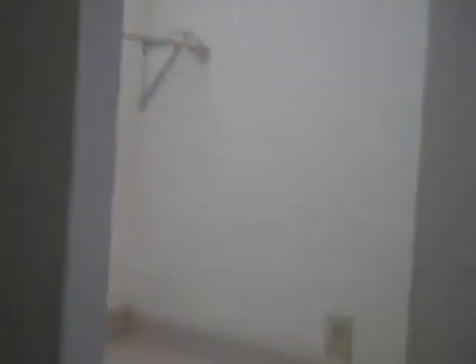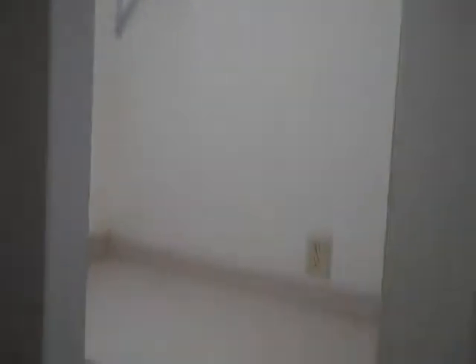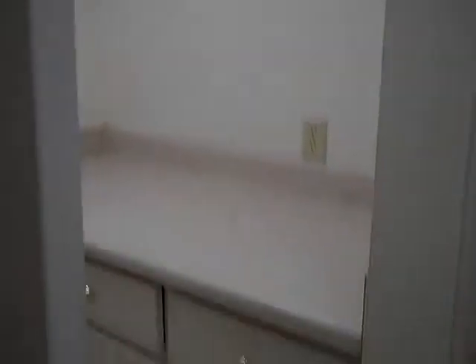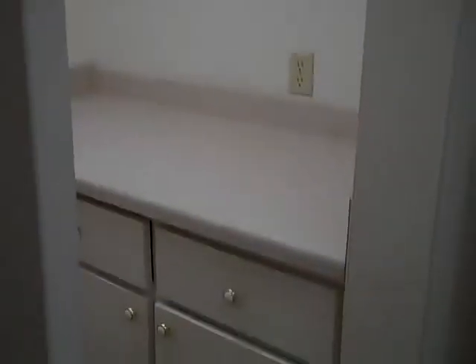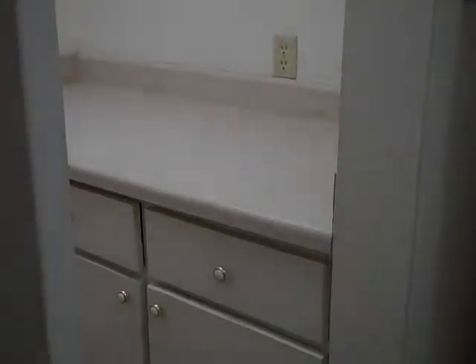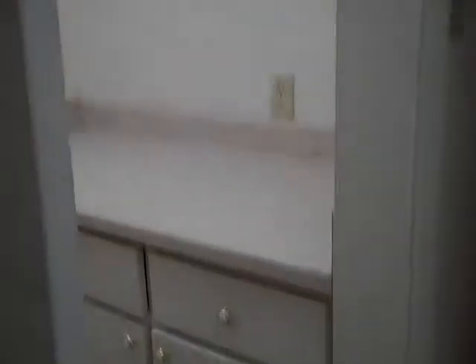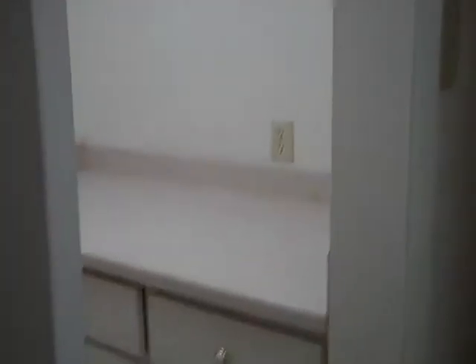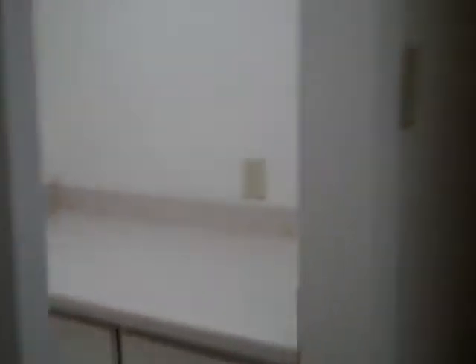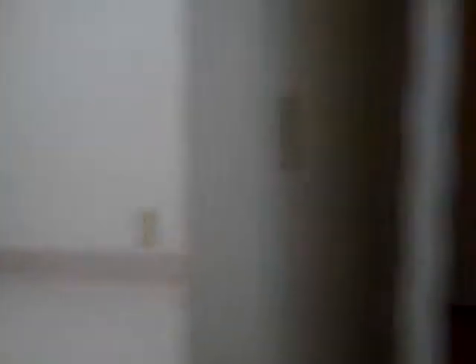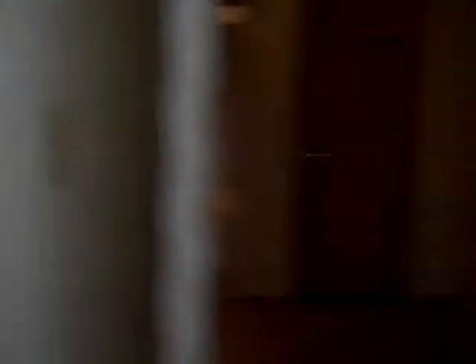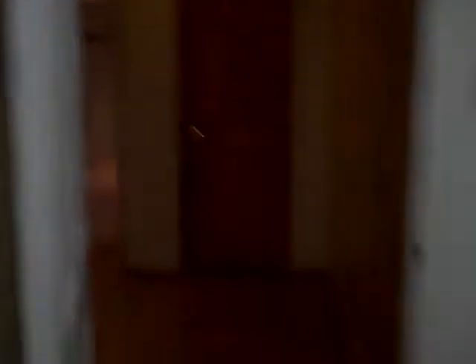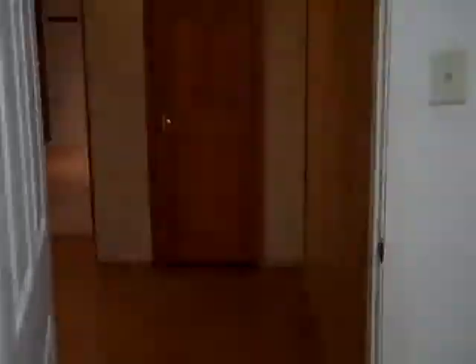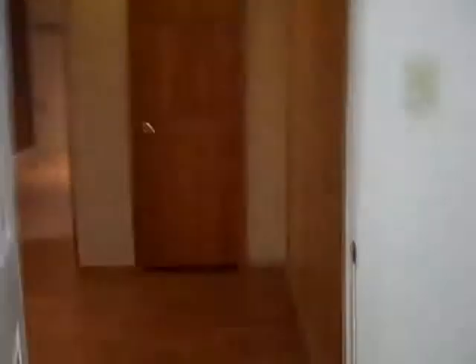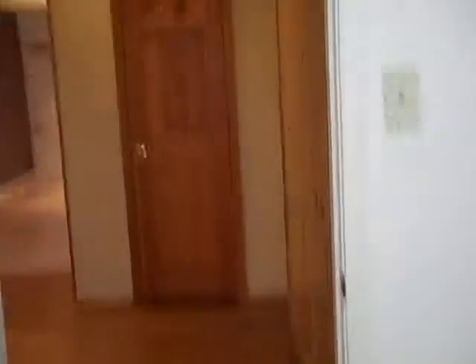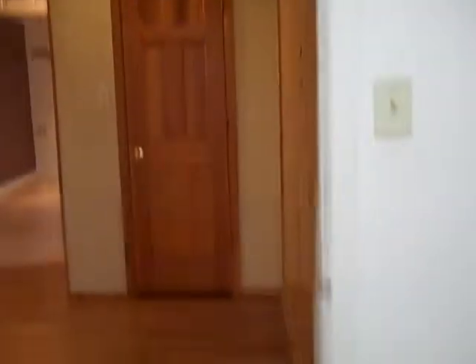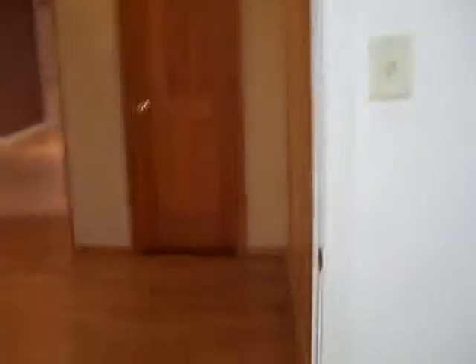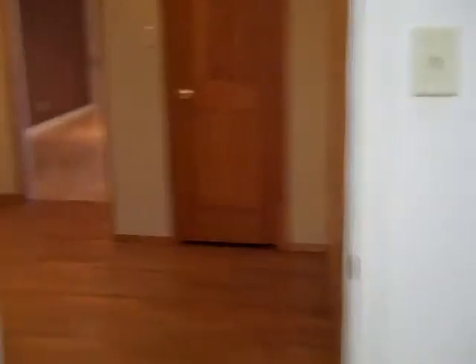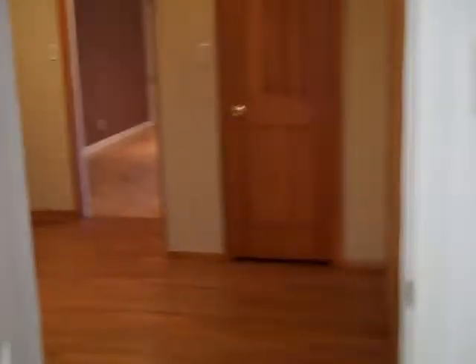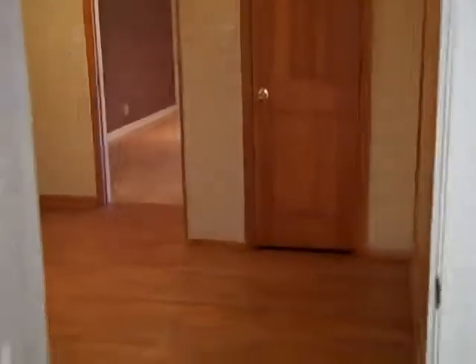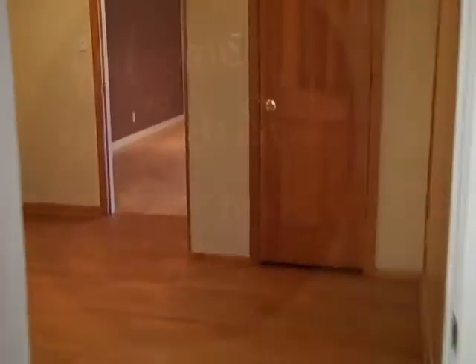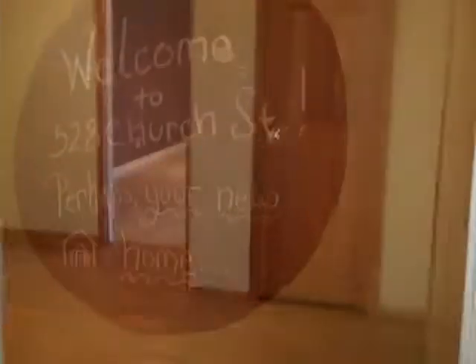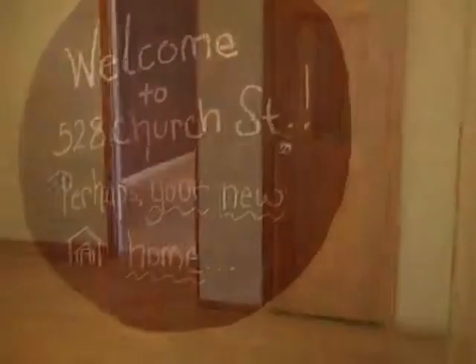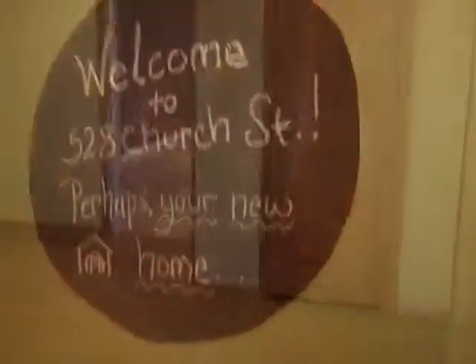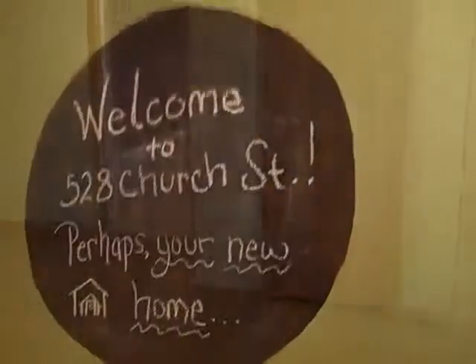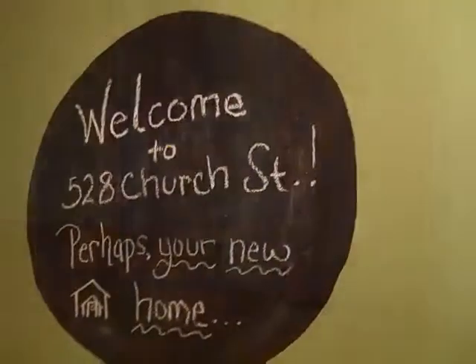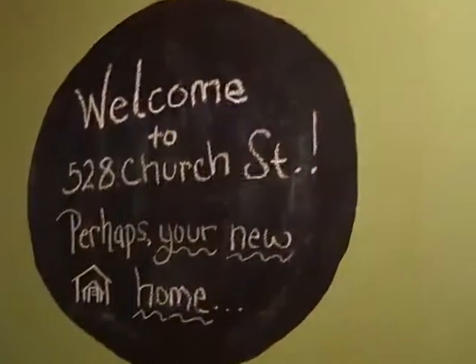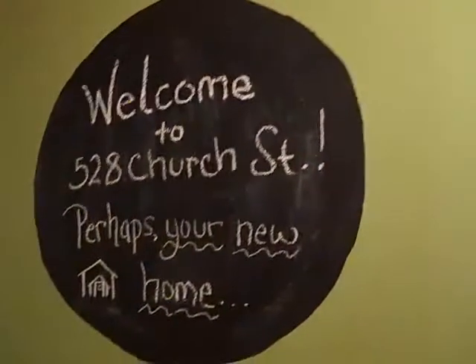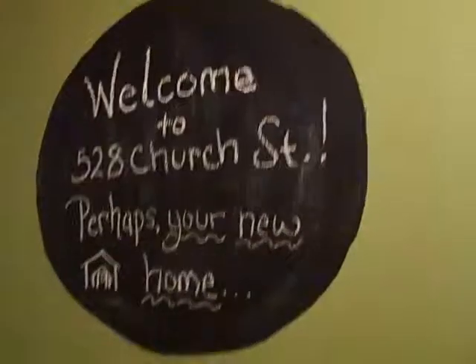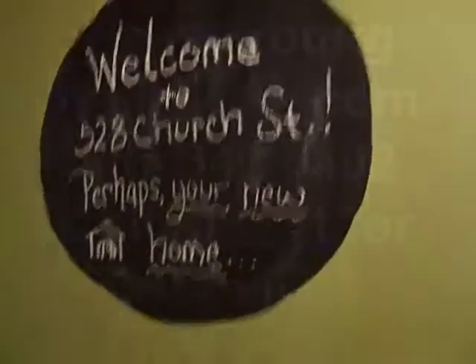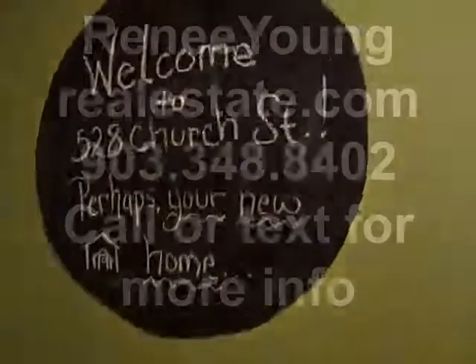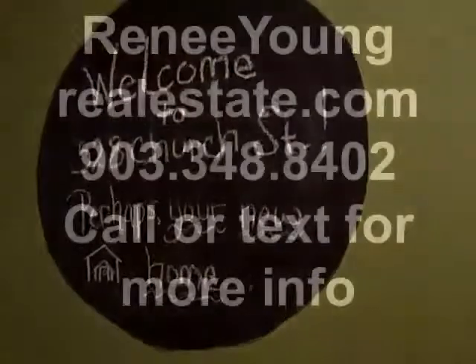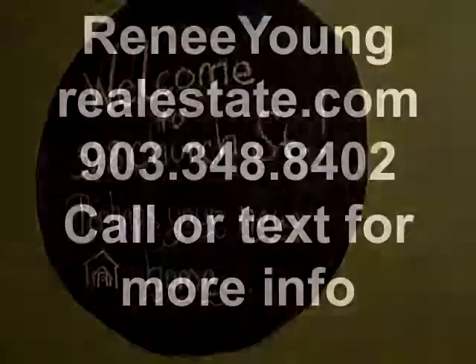Just a really nice space back here. Perhaps this could be your new home.